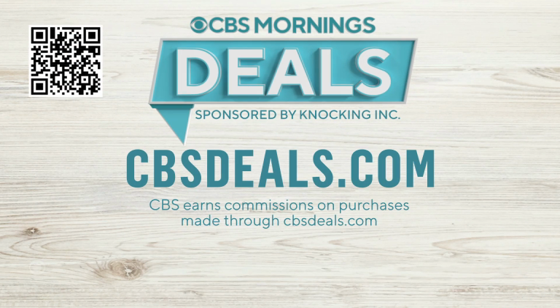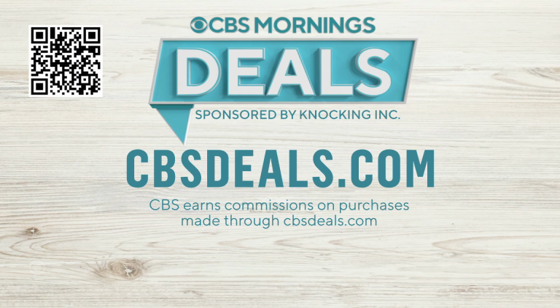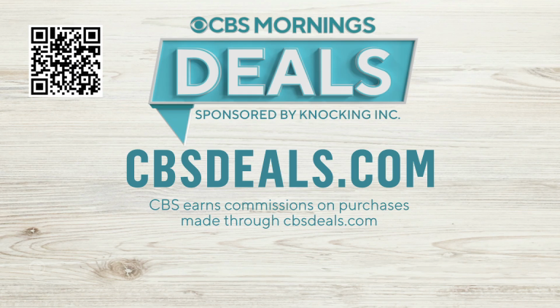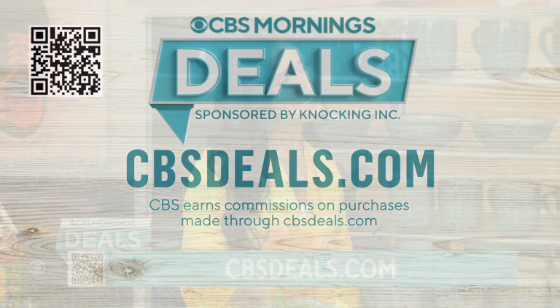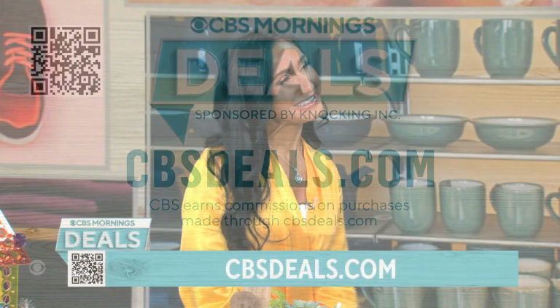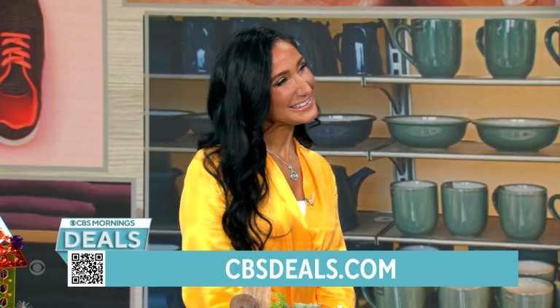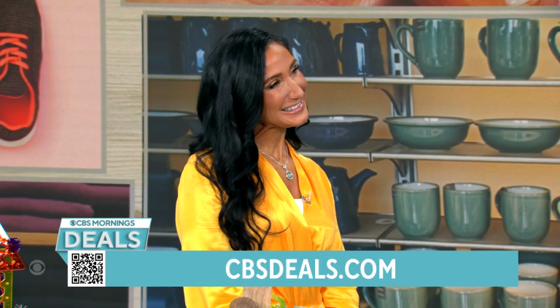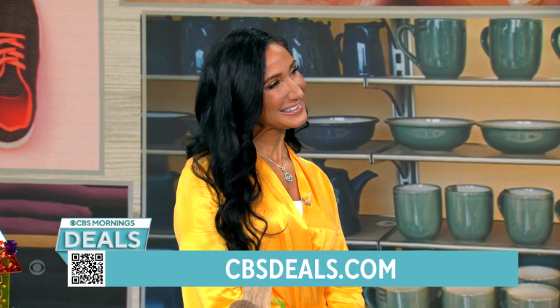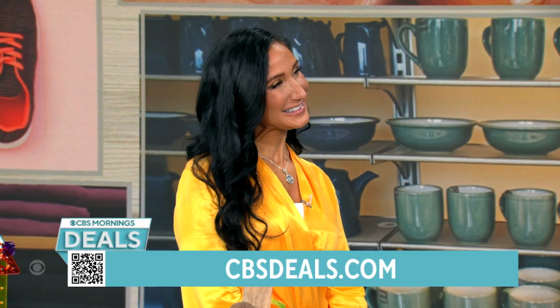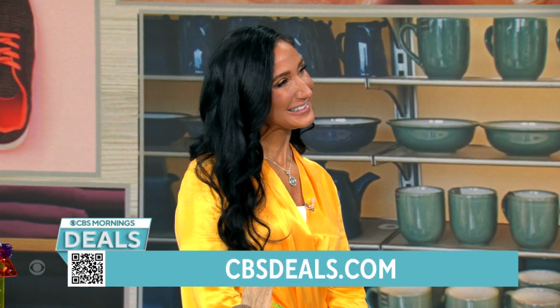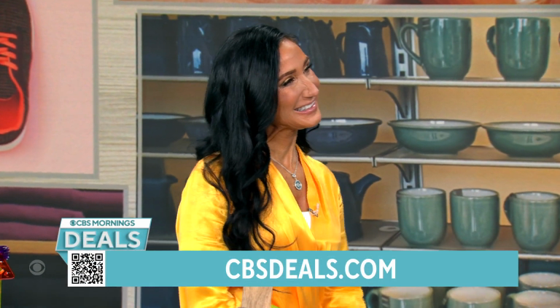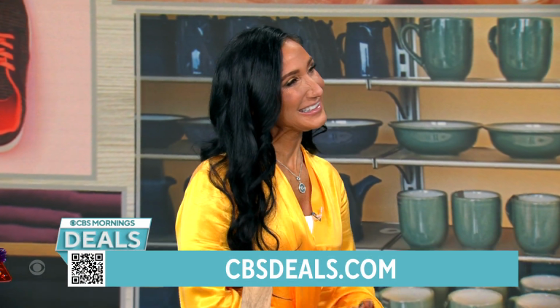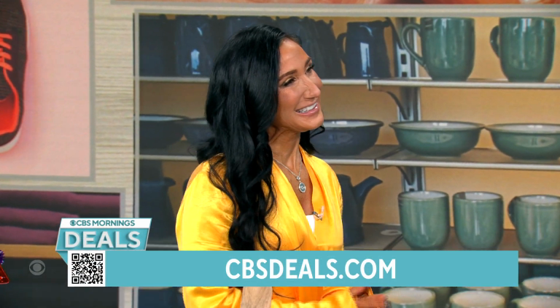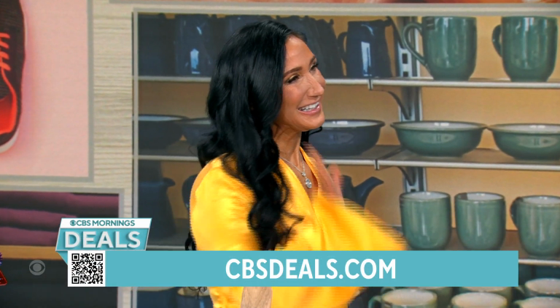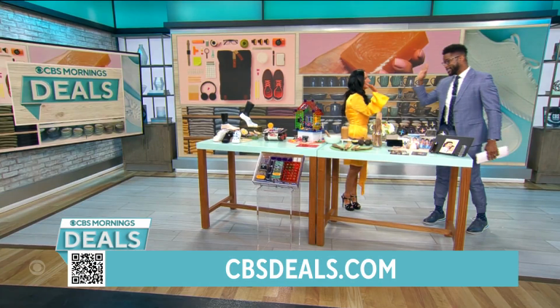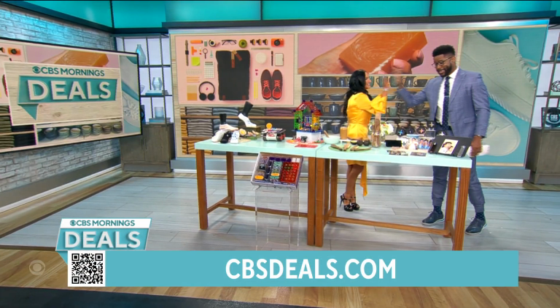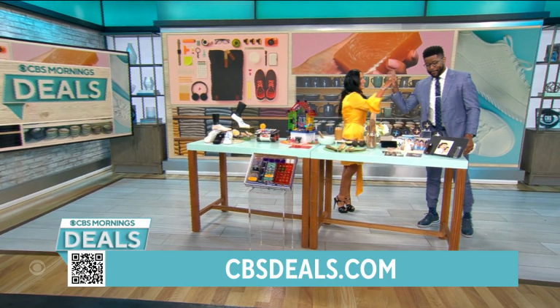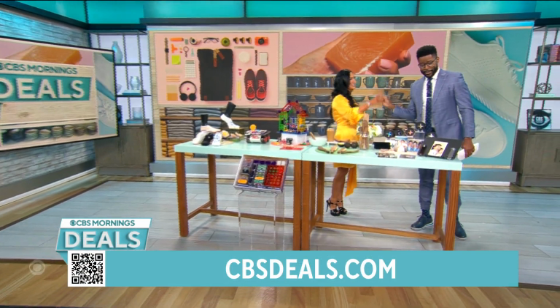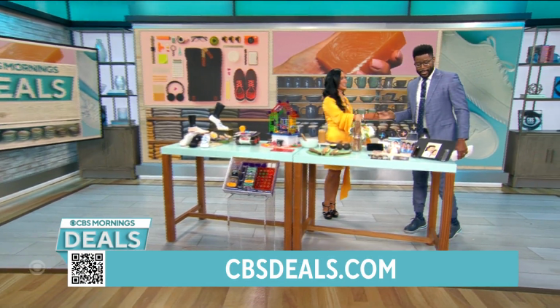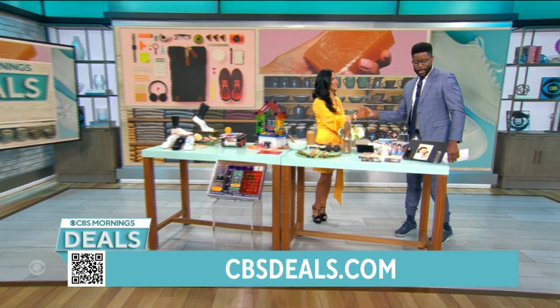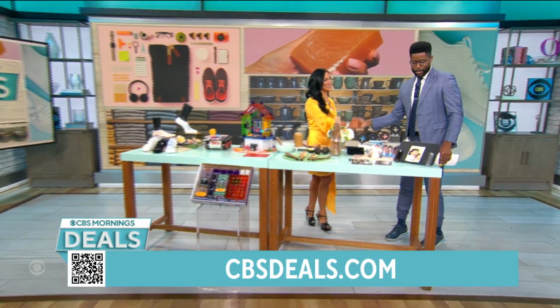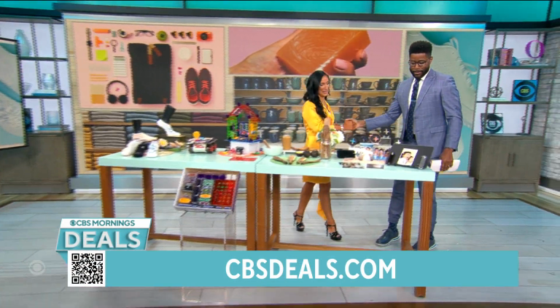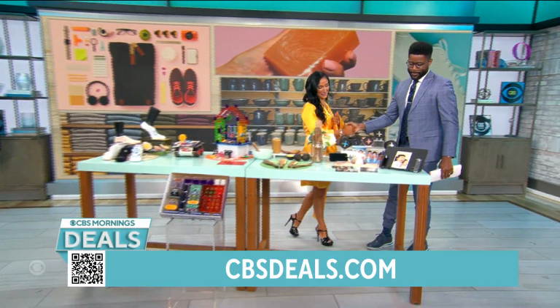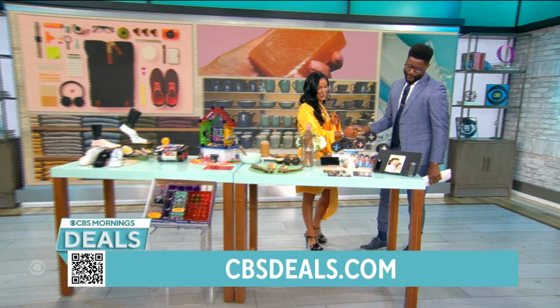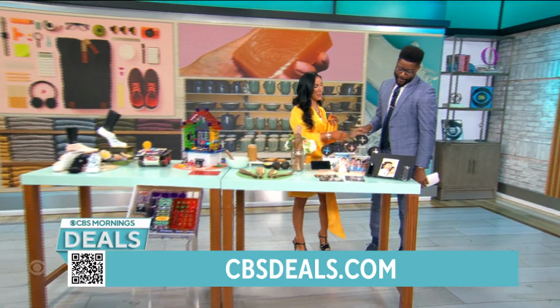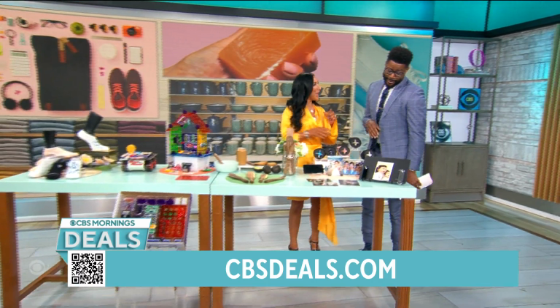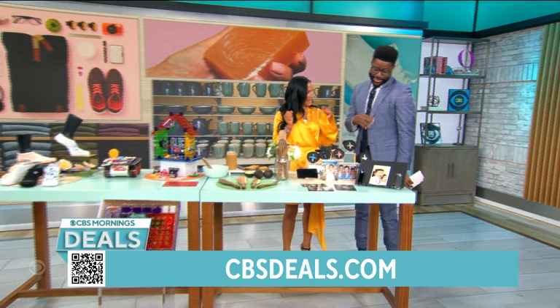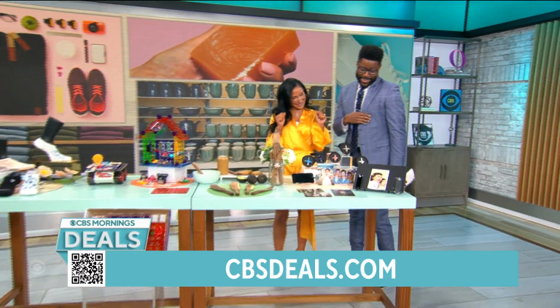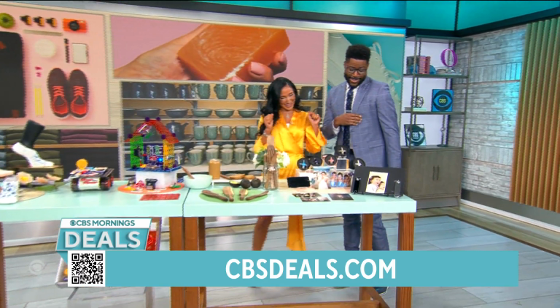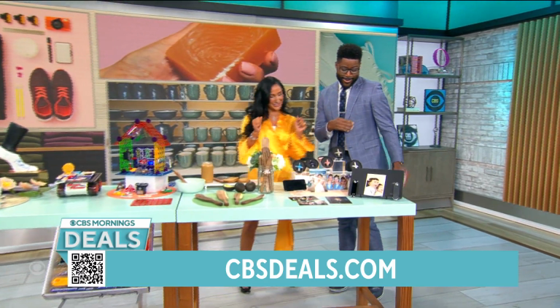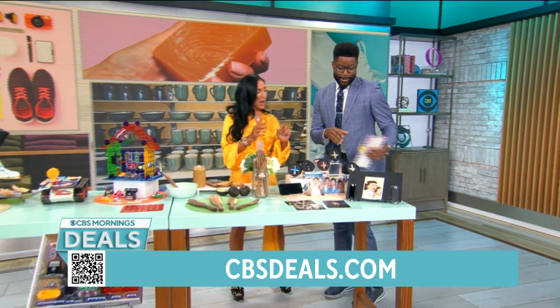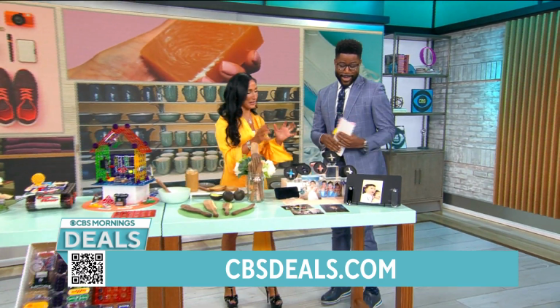Lifestyle expert Elizabeth Warner joins us right now. All right, so I want to just tell you my mom was famous when I was little.